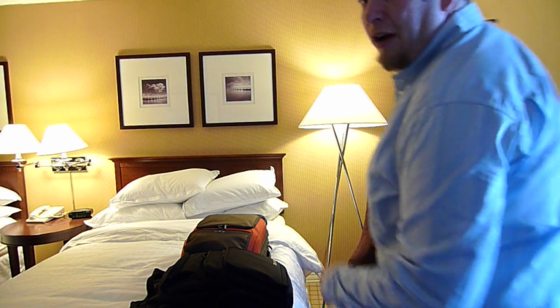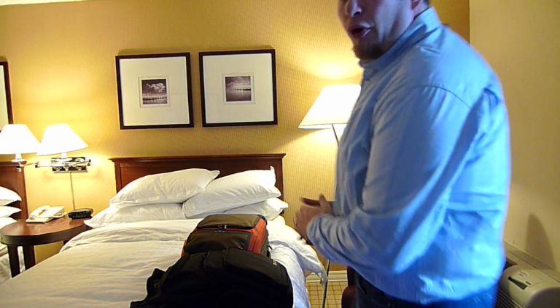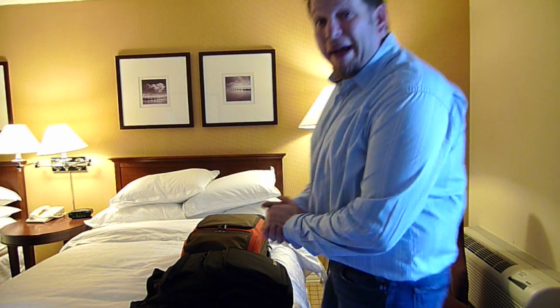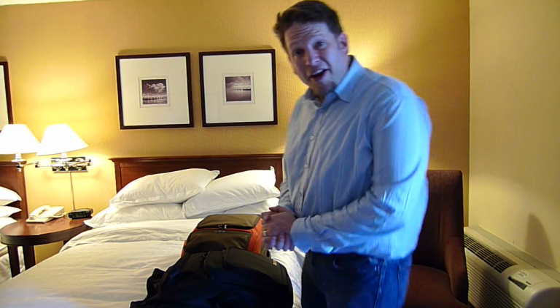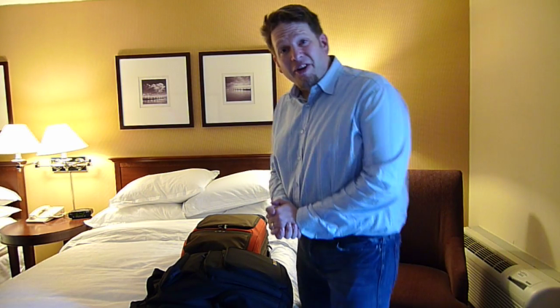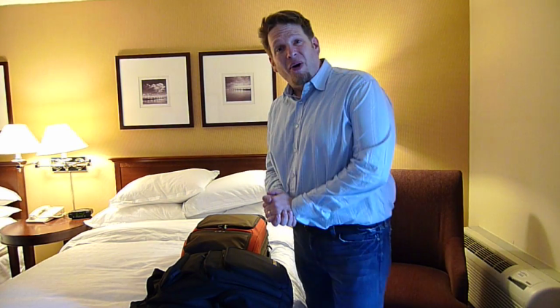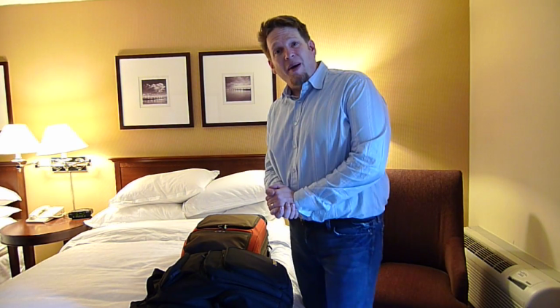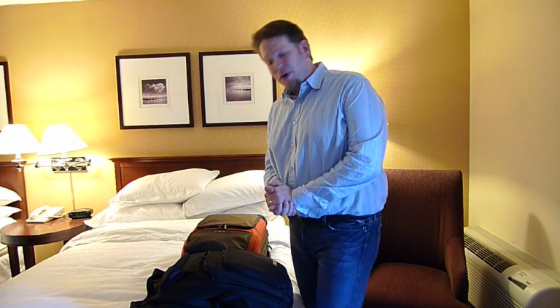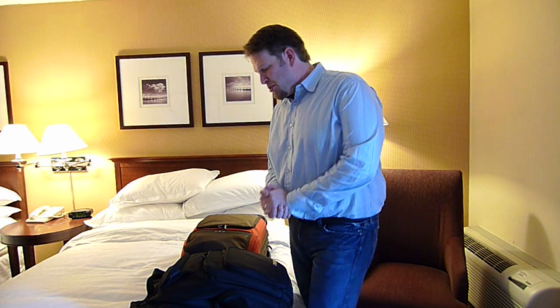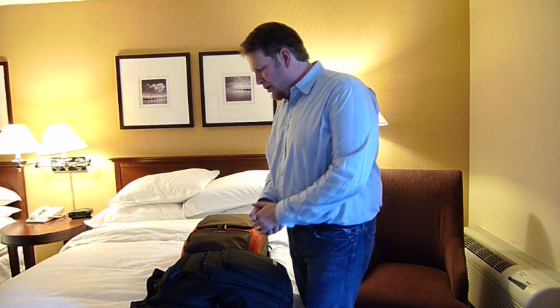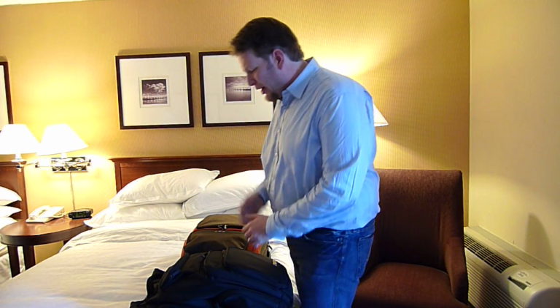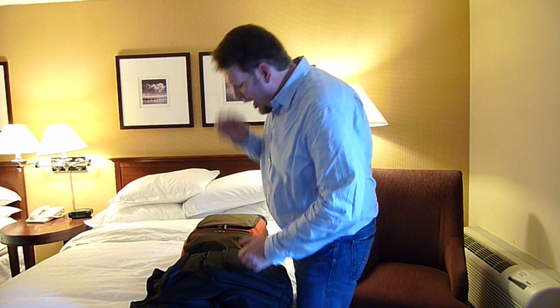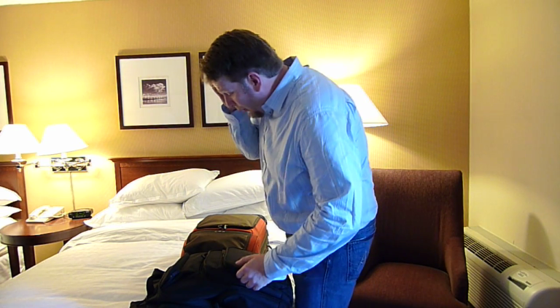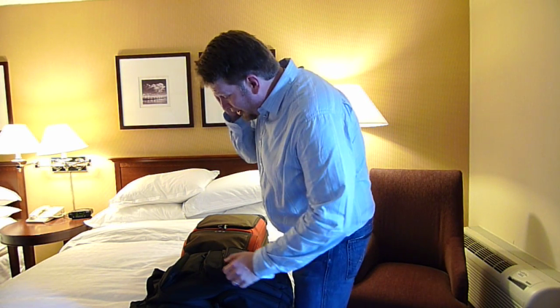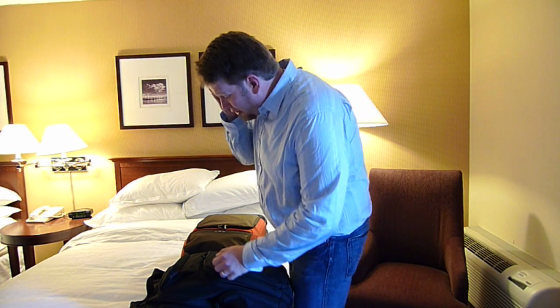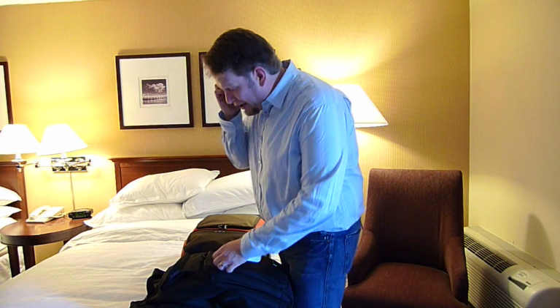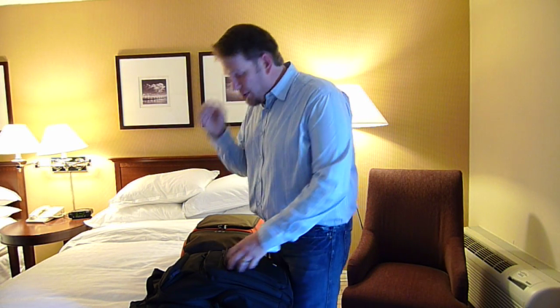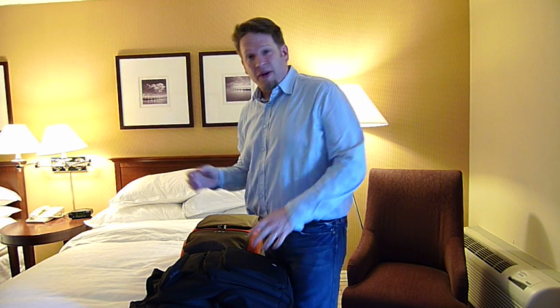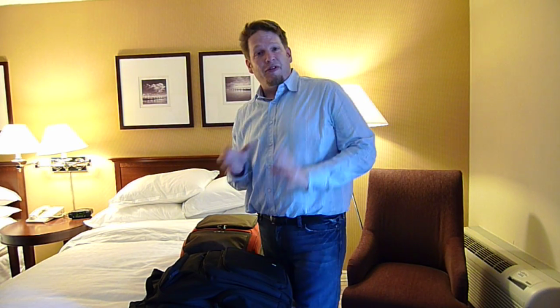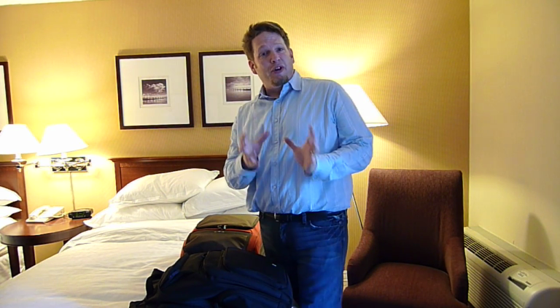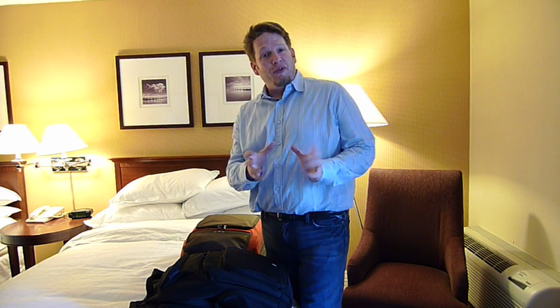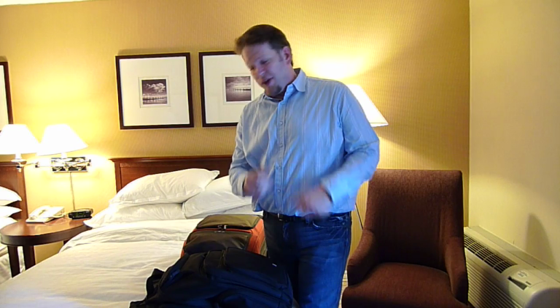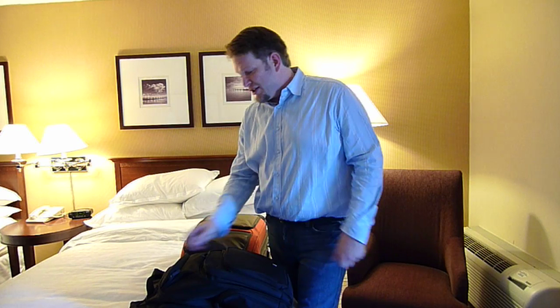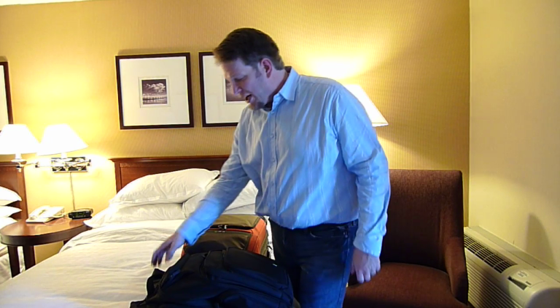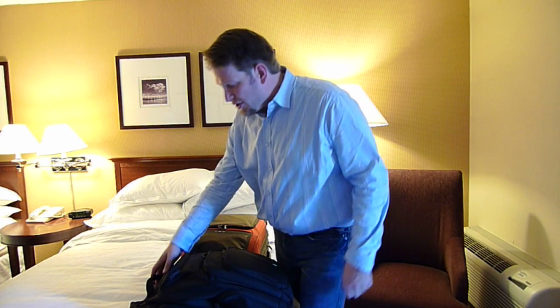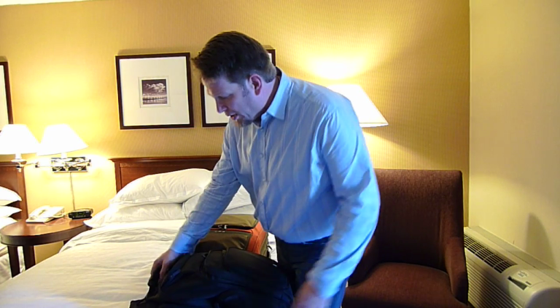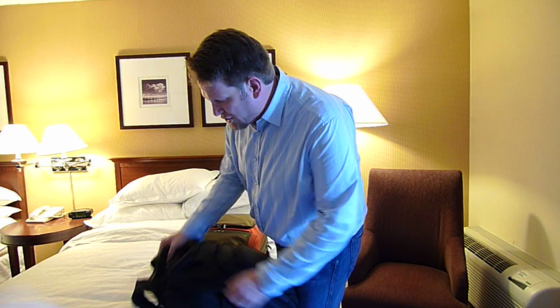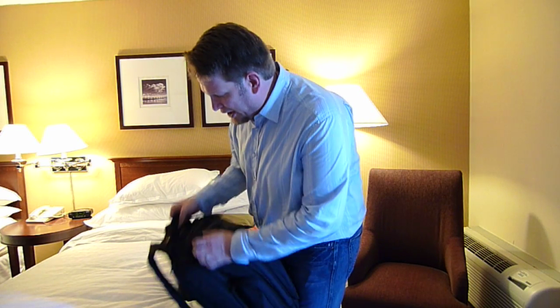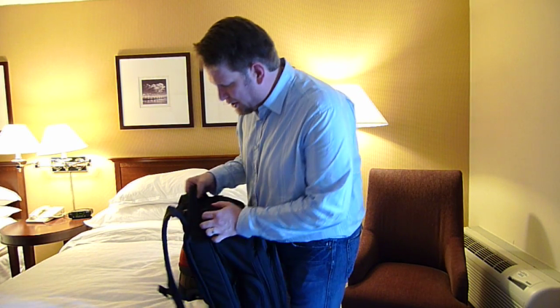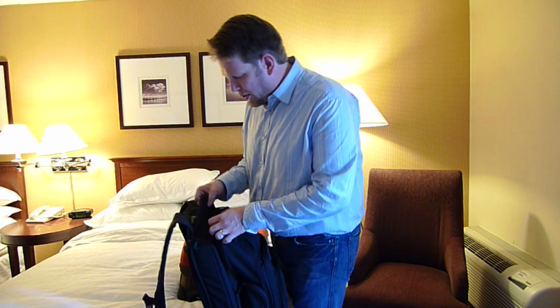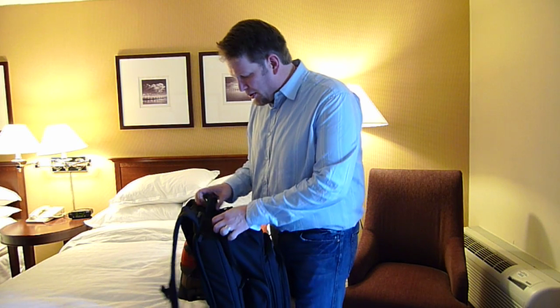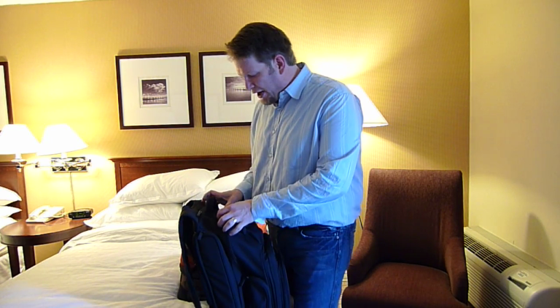For Man on the Go, I'm Chris Brogan. I wanted to talk to you about the first few things that I do when I check into a hotel.